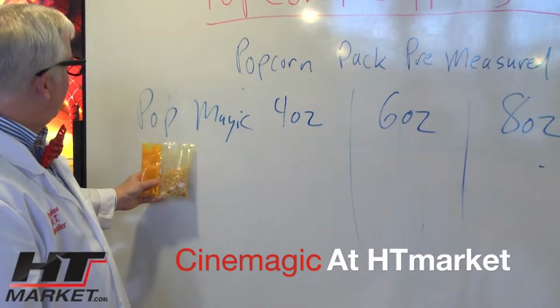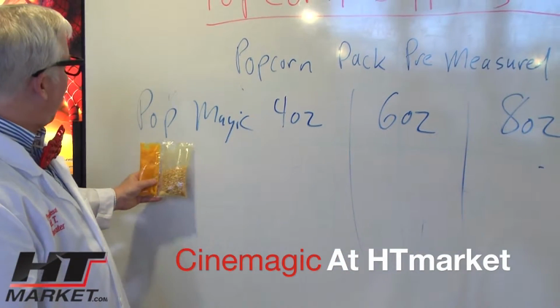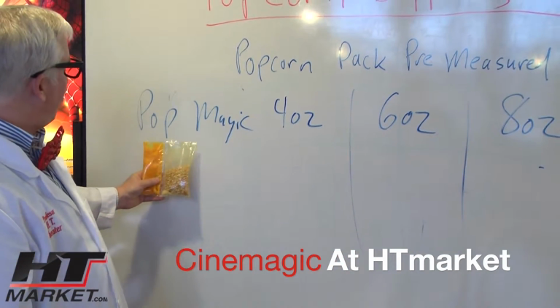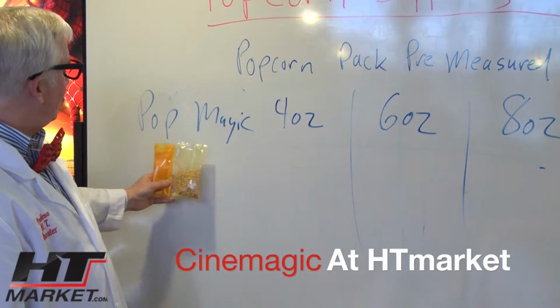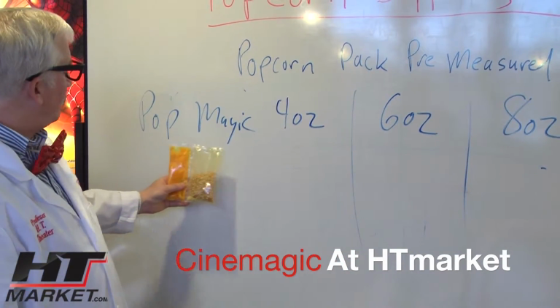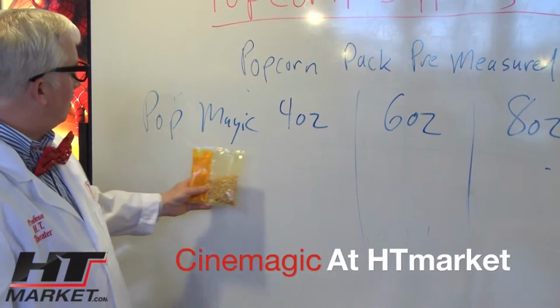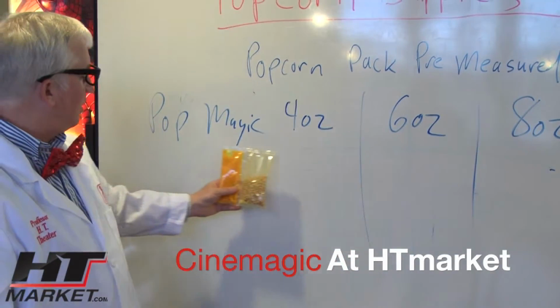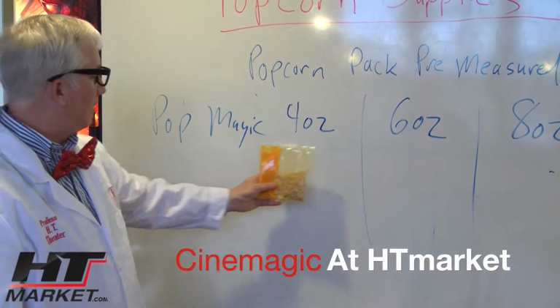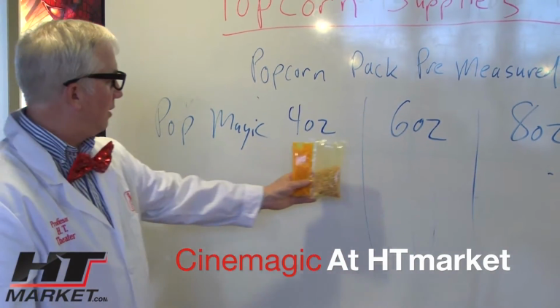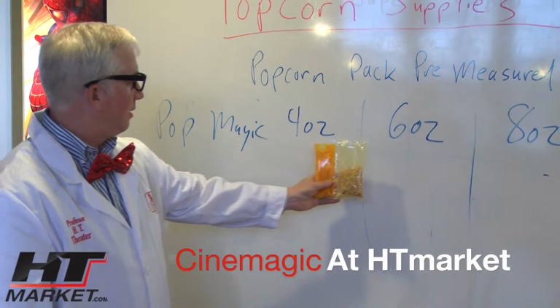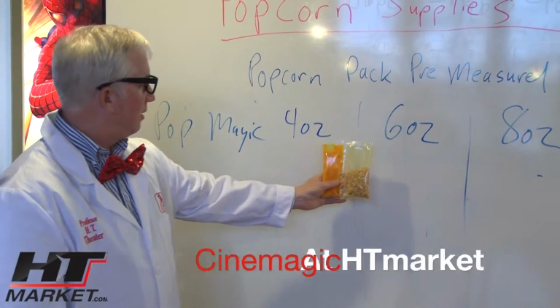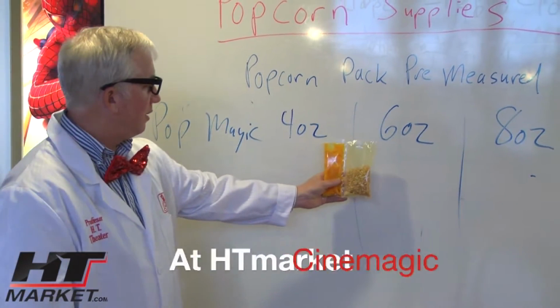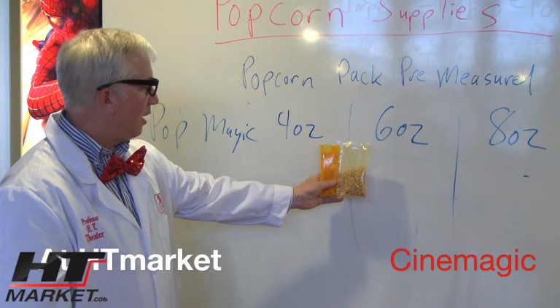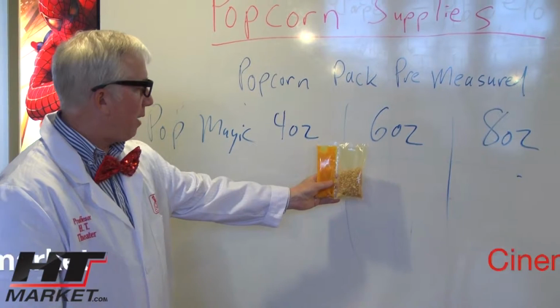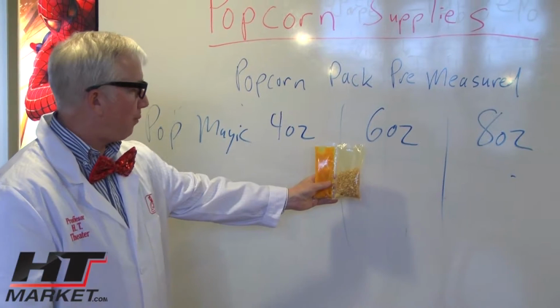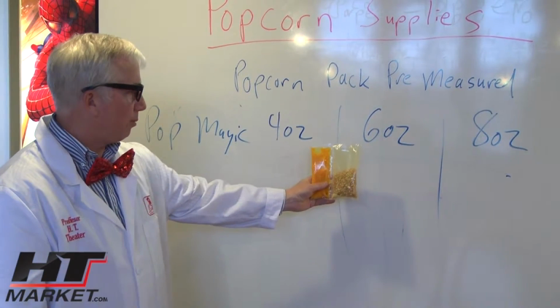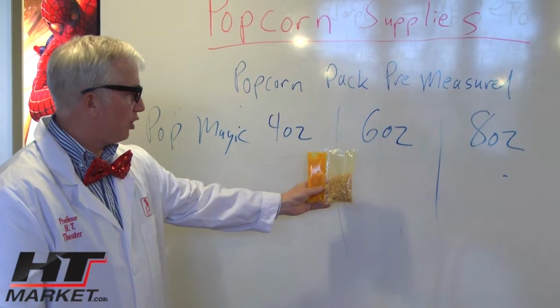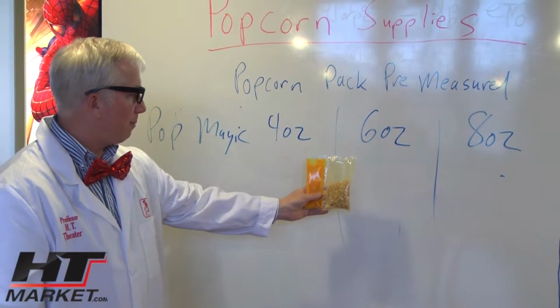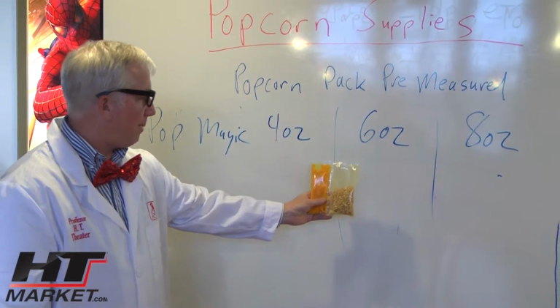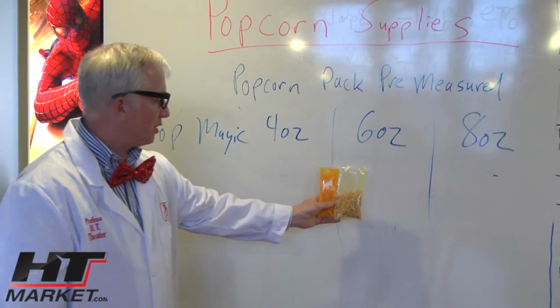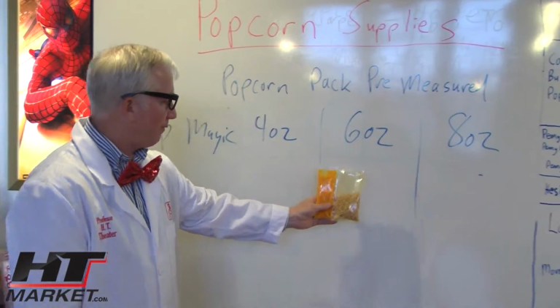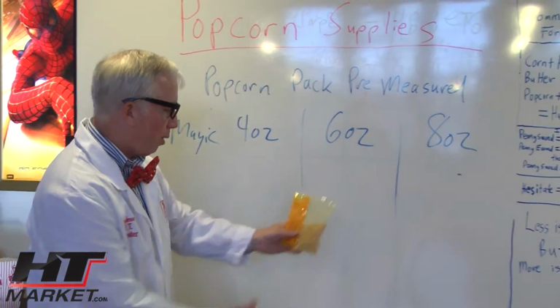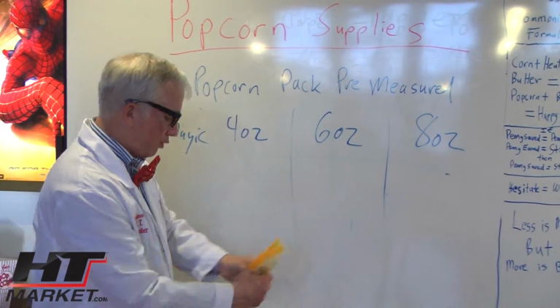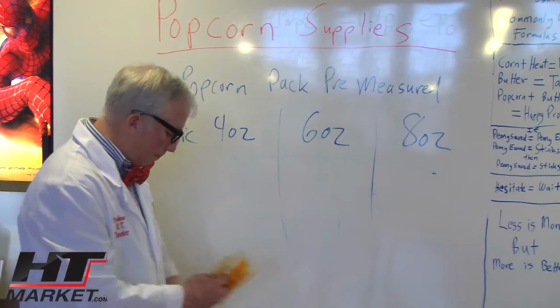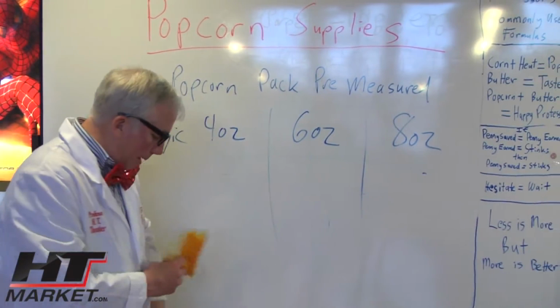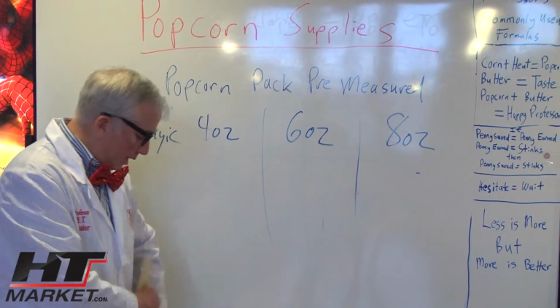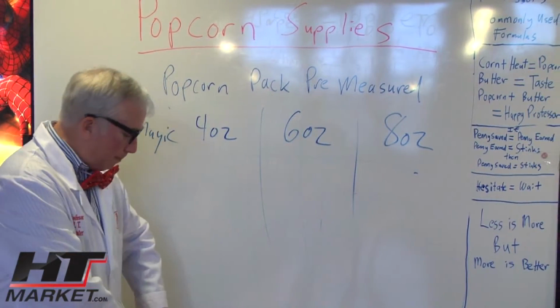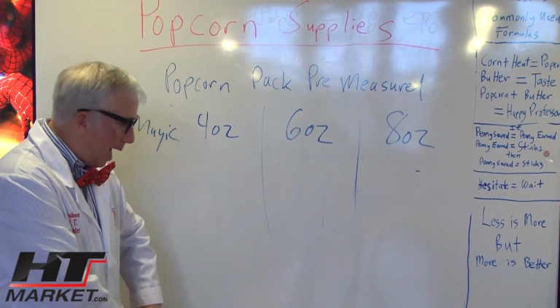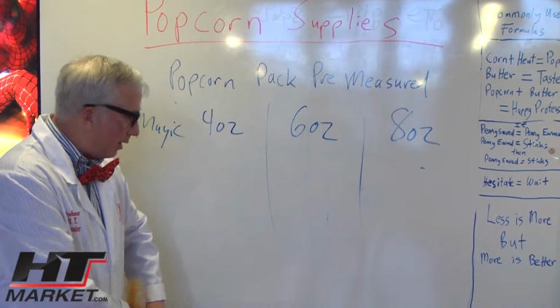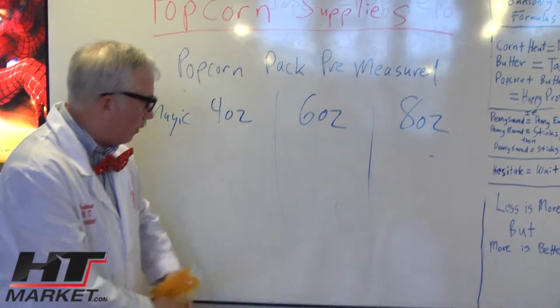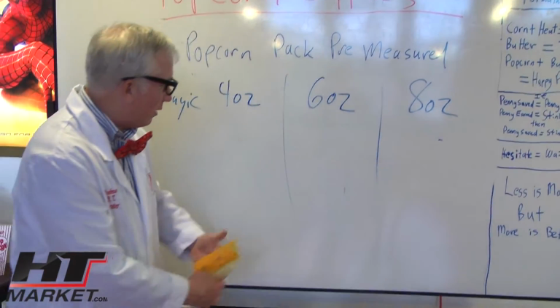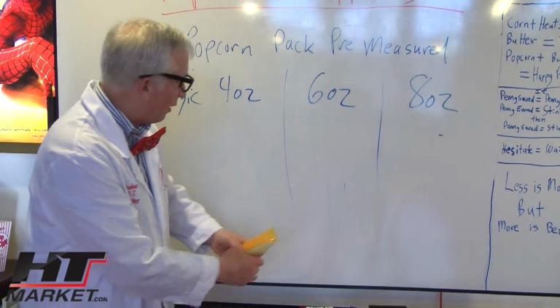Pop magic. You need a popcorn machine to pop this stuff — it won't start popping in your pocket or anything.